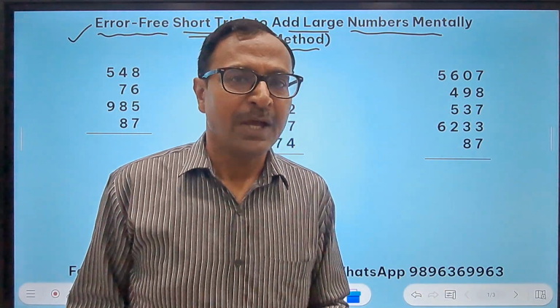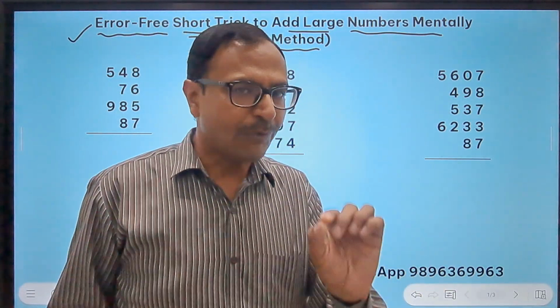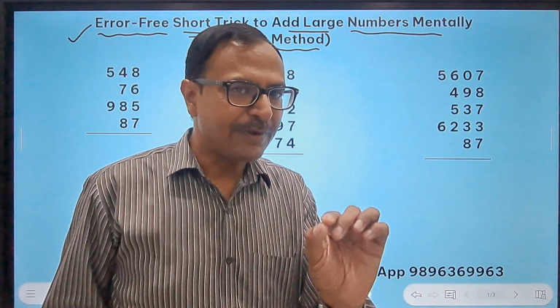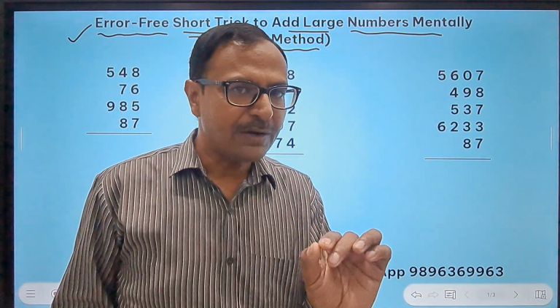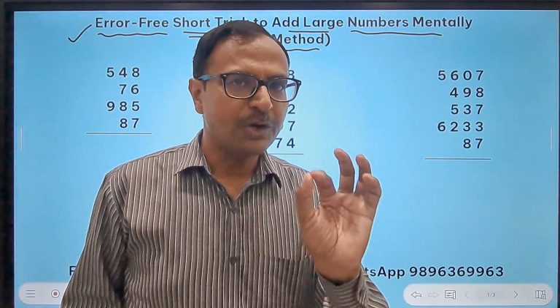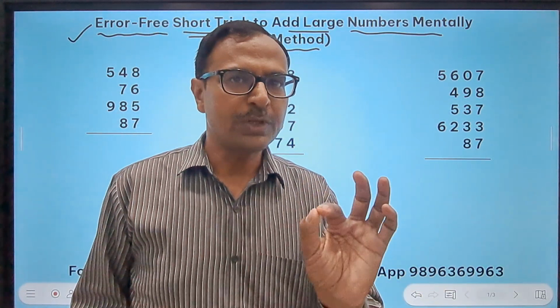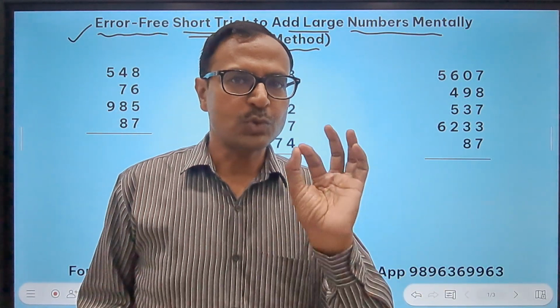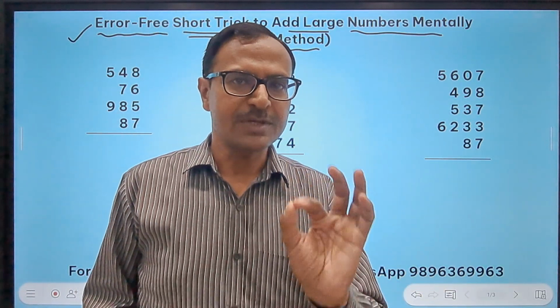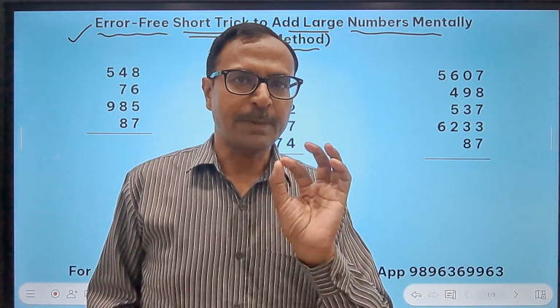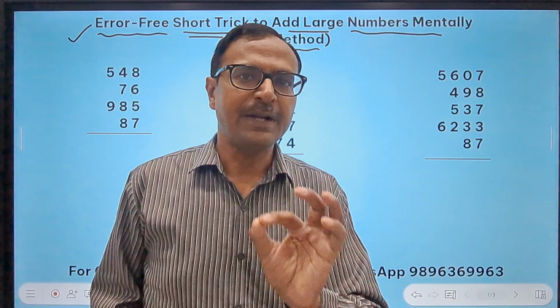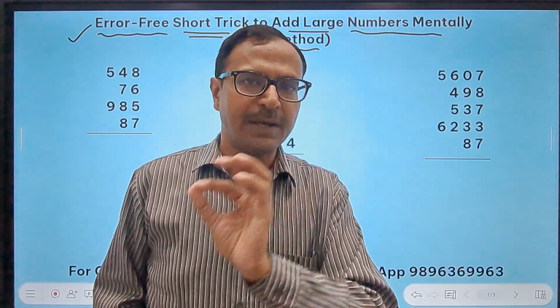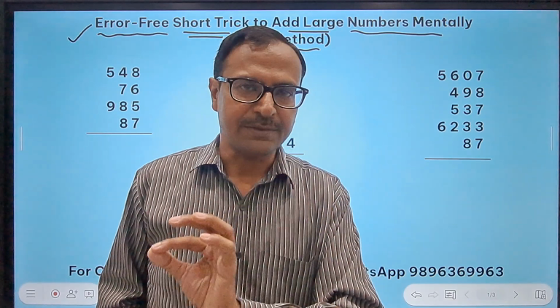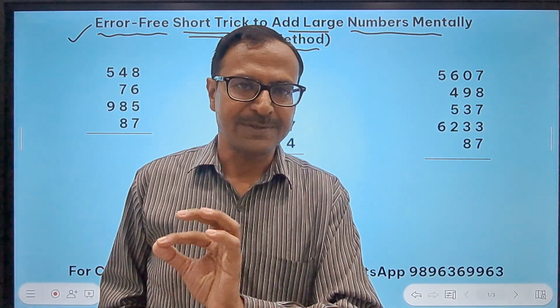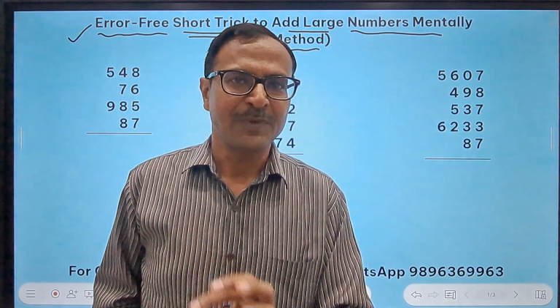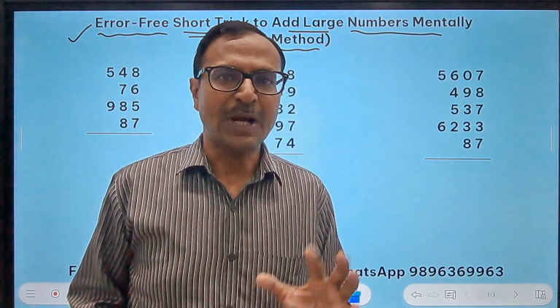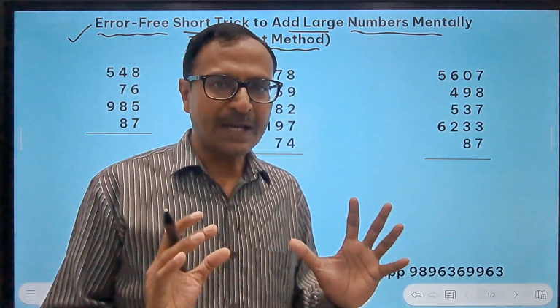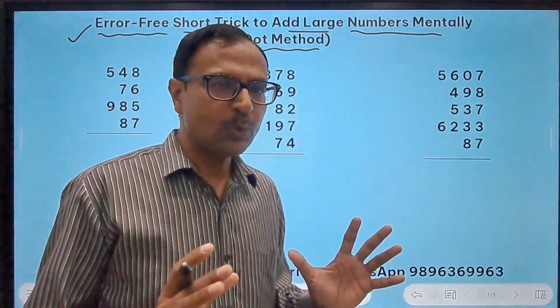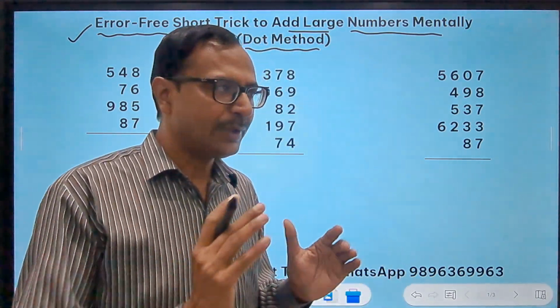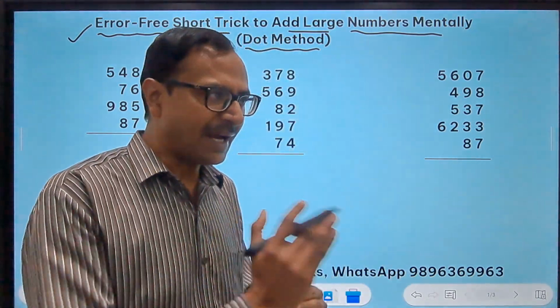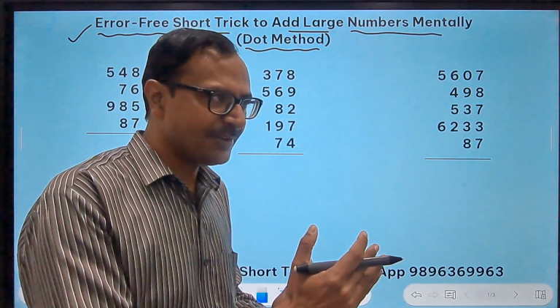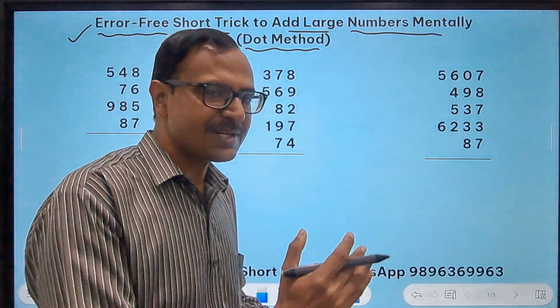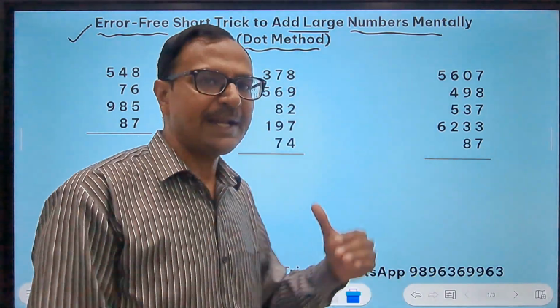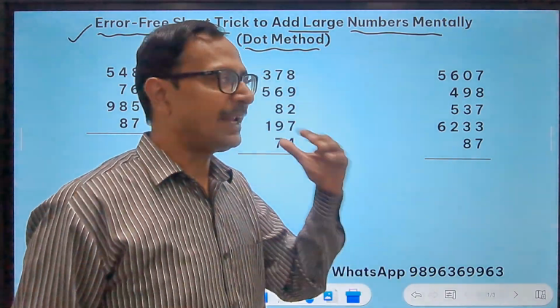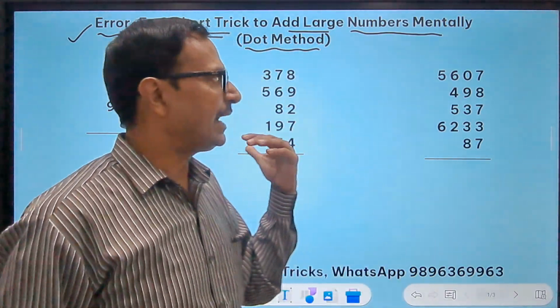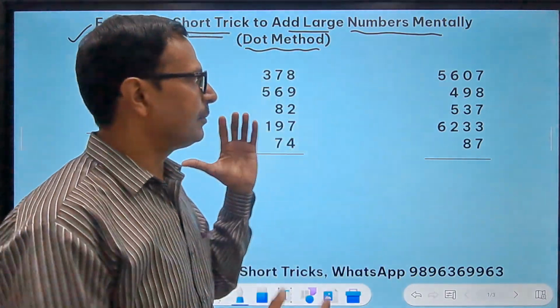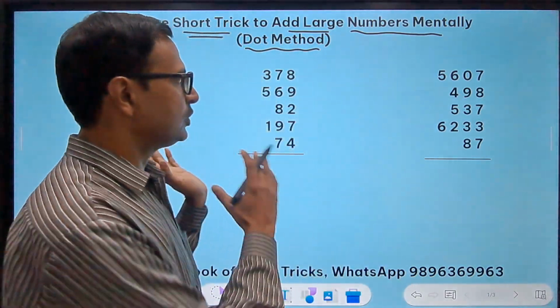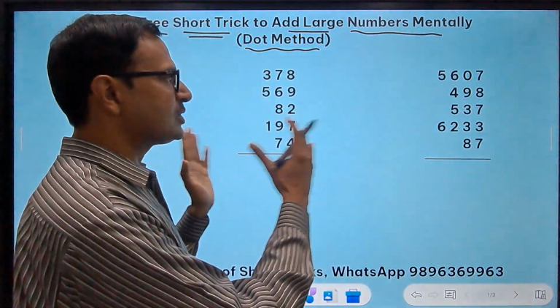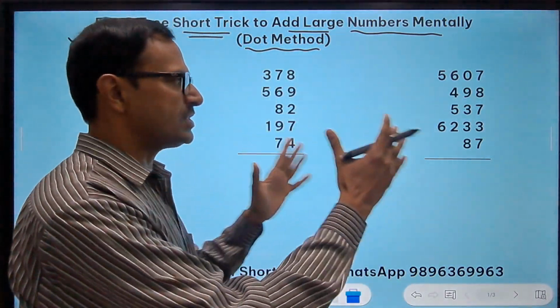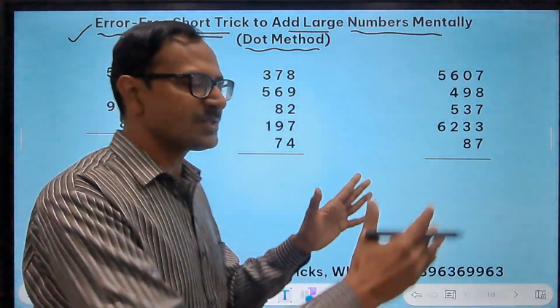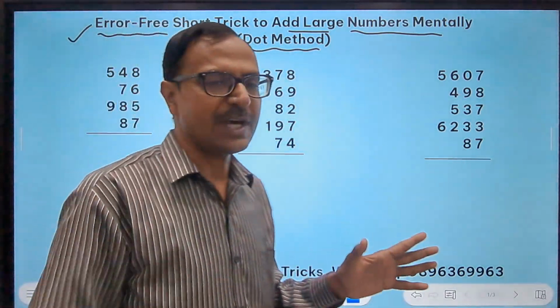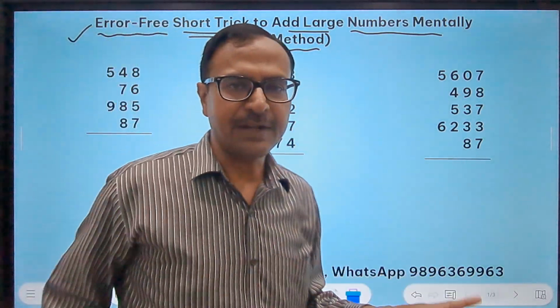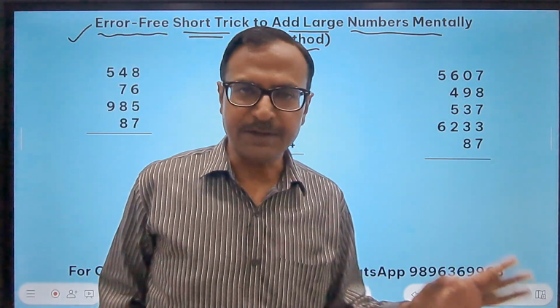Now, where do students commit errors? I will tell you that first and then come to the questions written here.